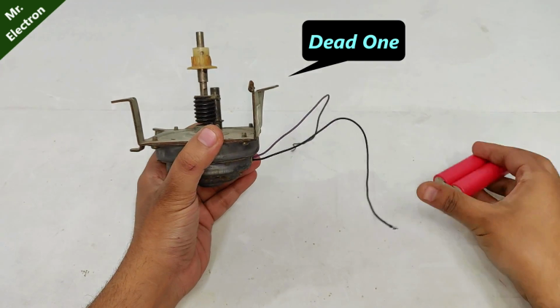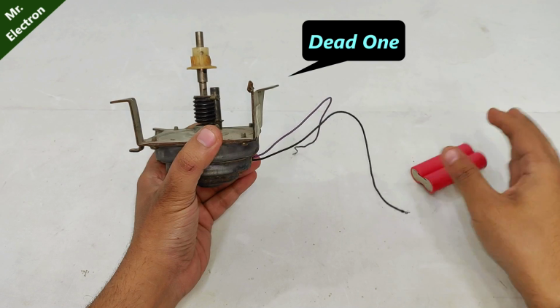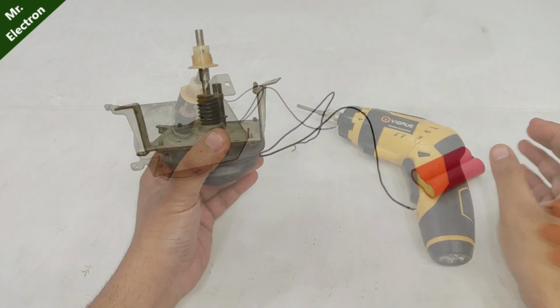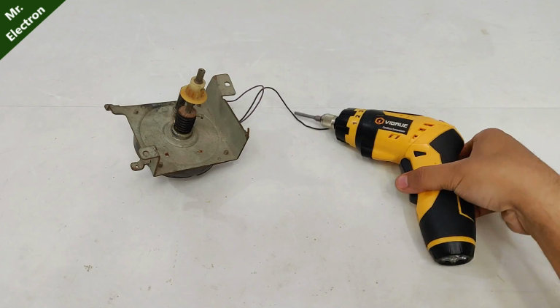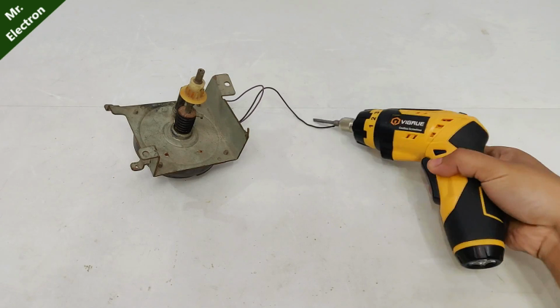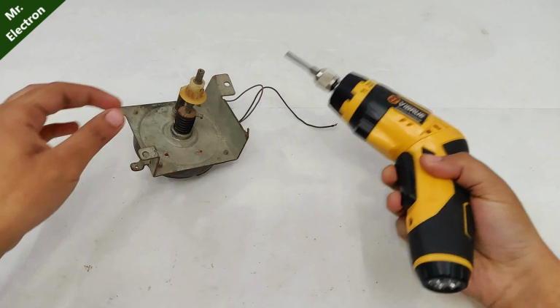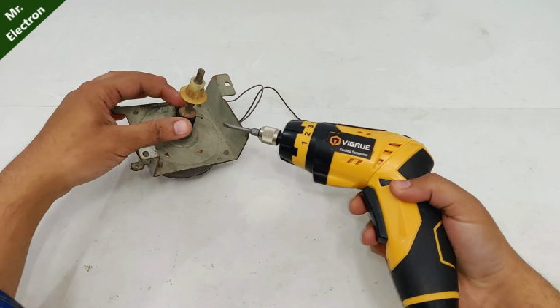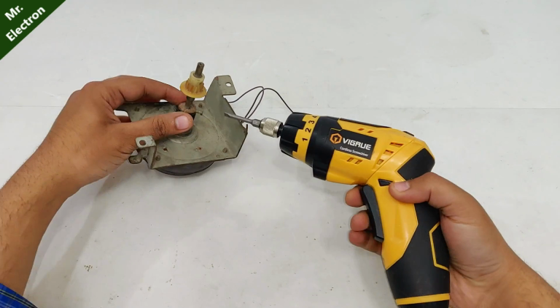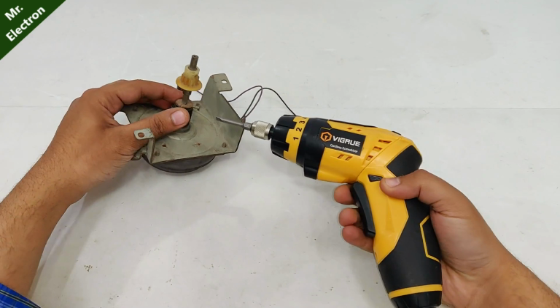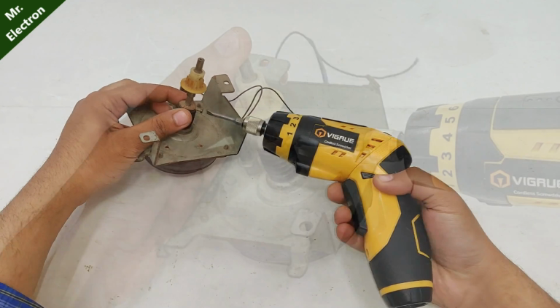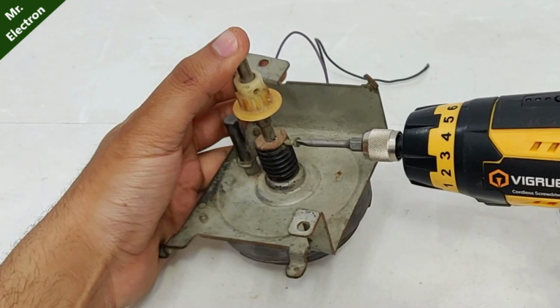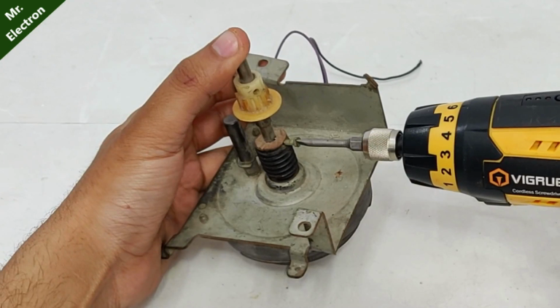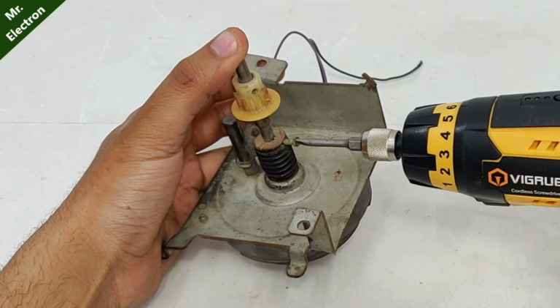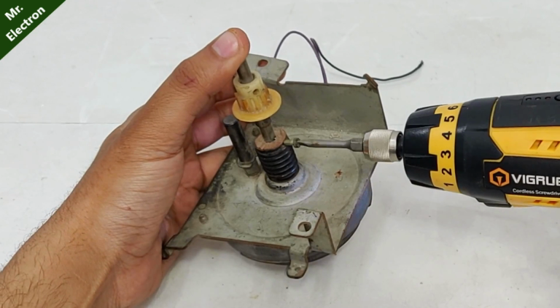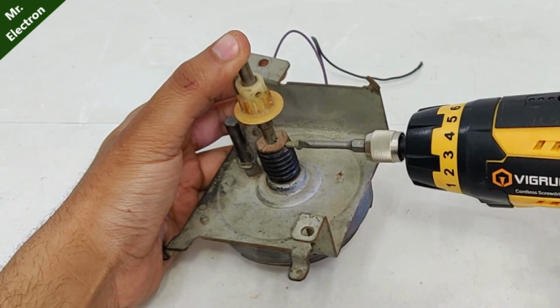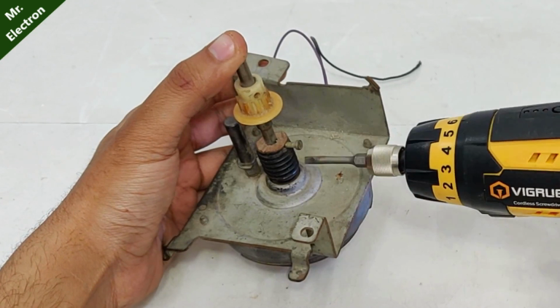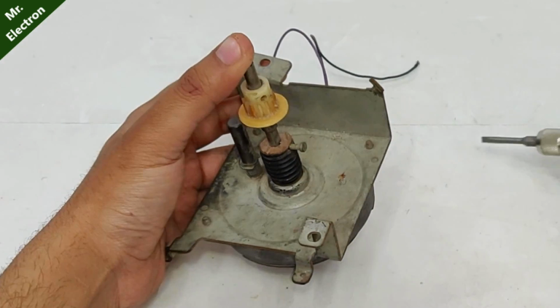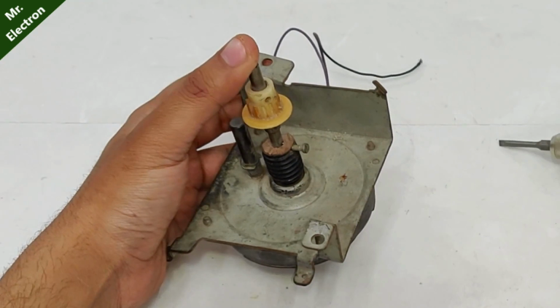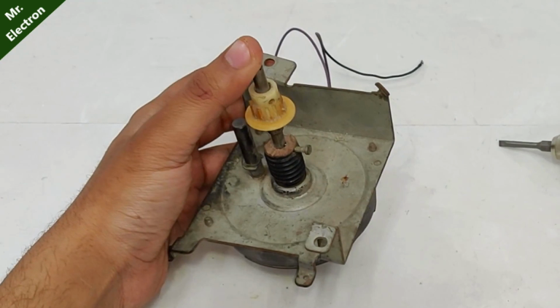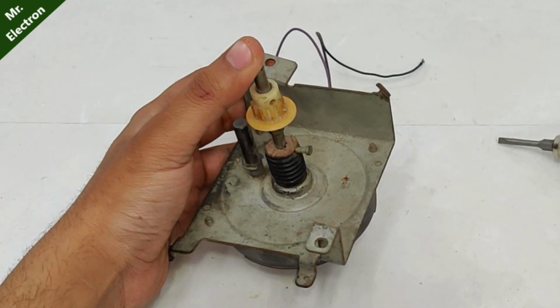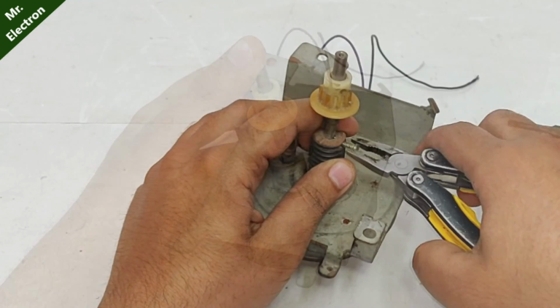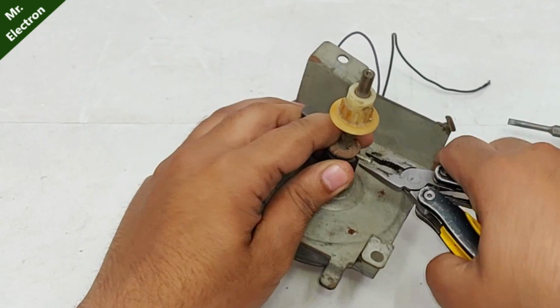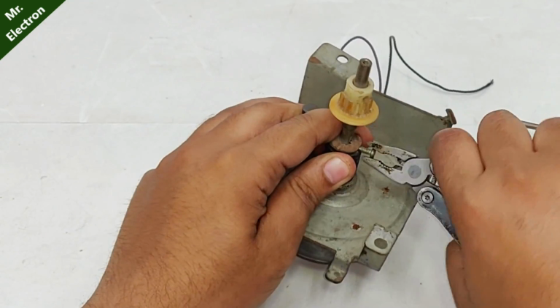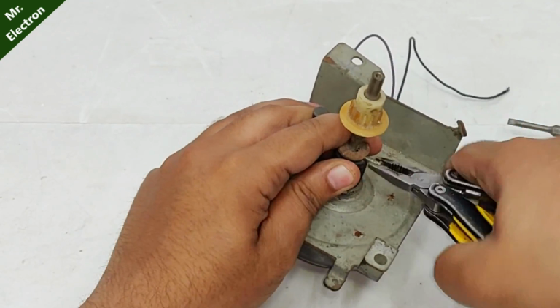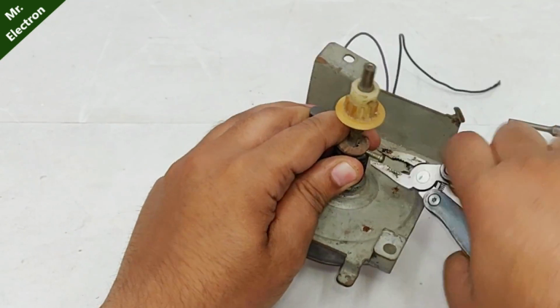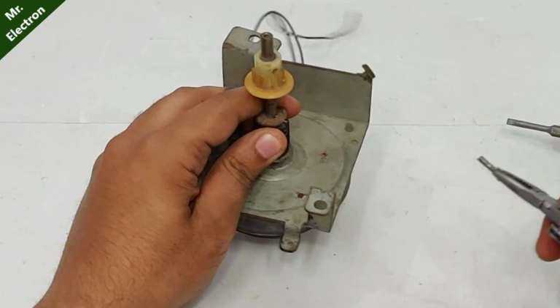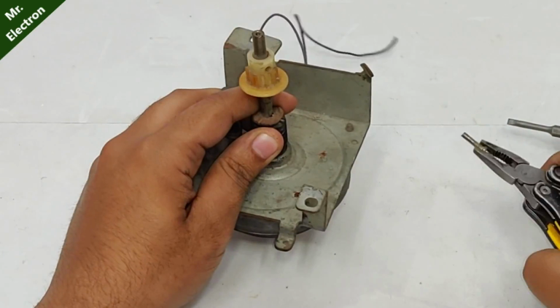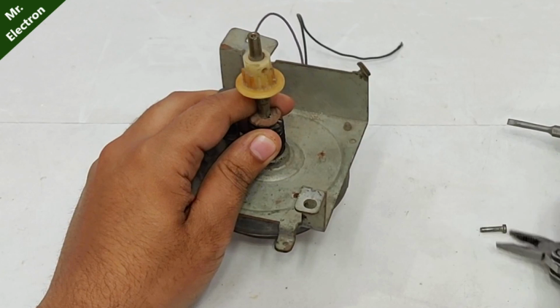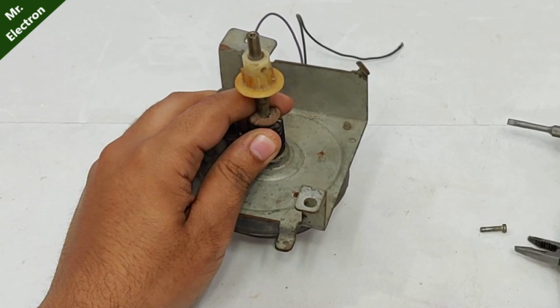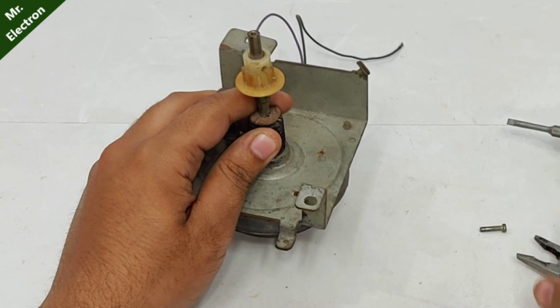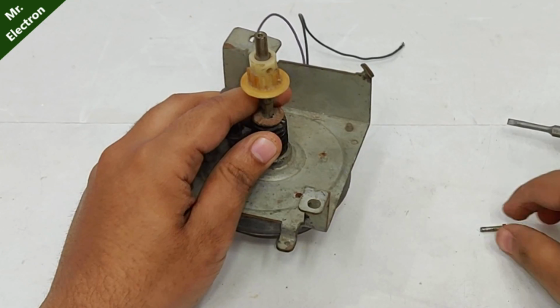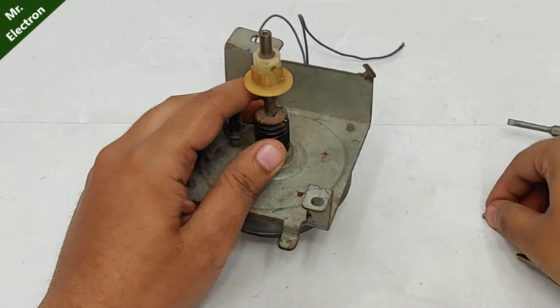For this reason I am going to modify it, repair it, and turn it into a high-speed 3.7 volt DC motor.